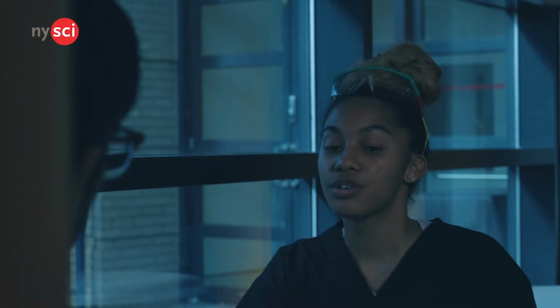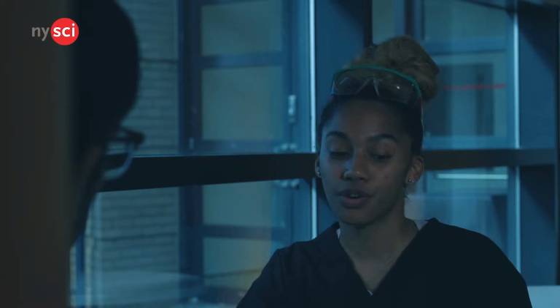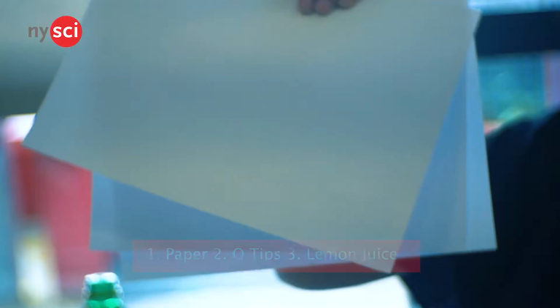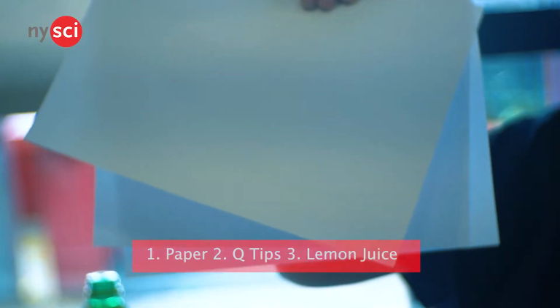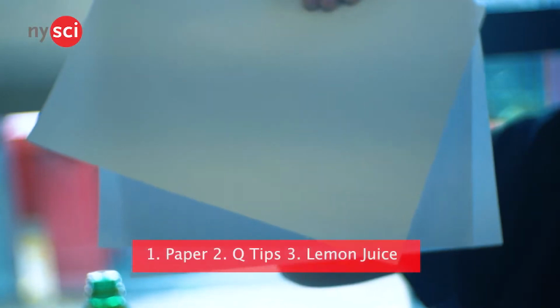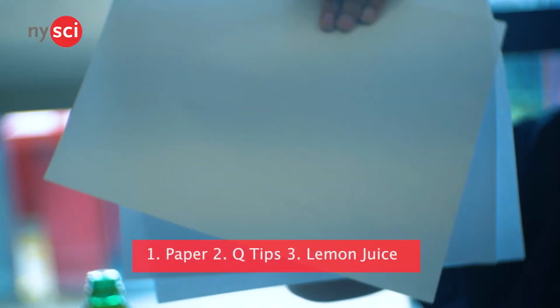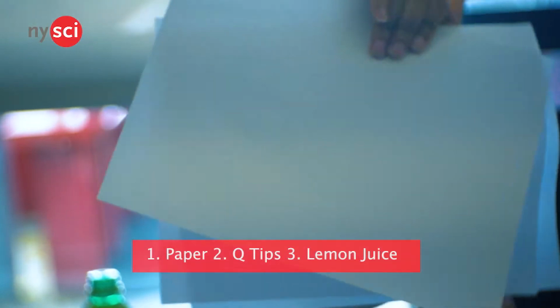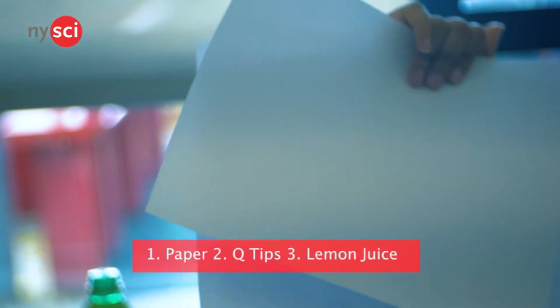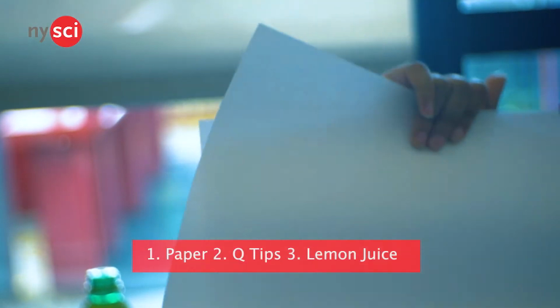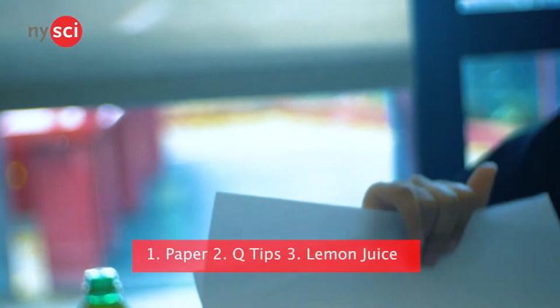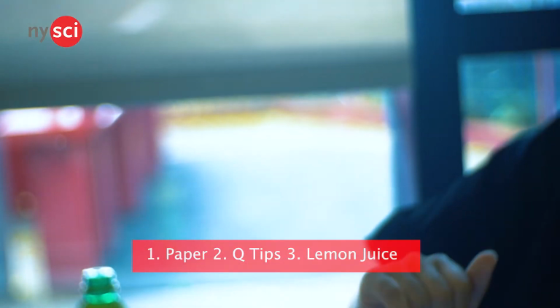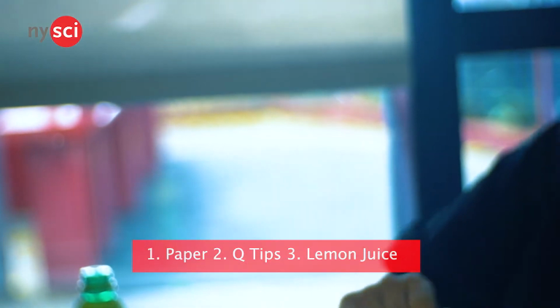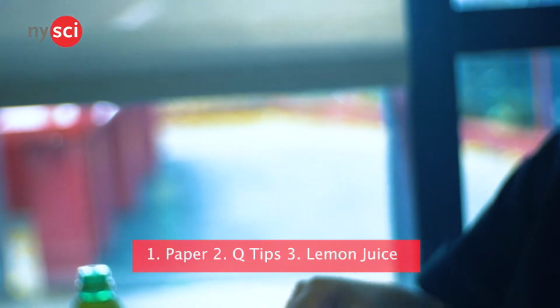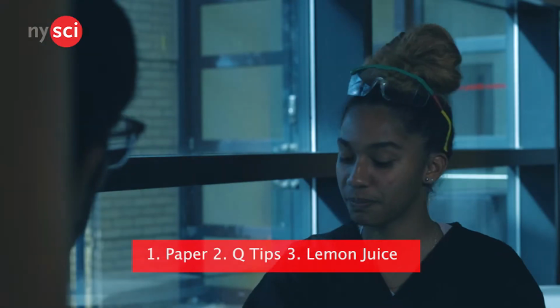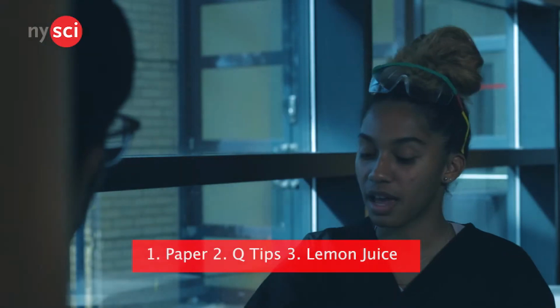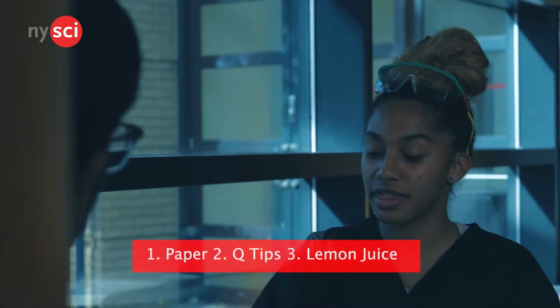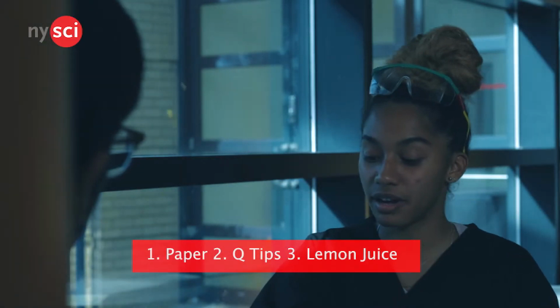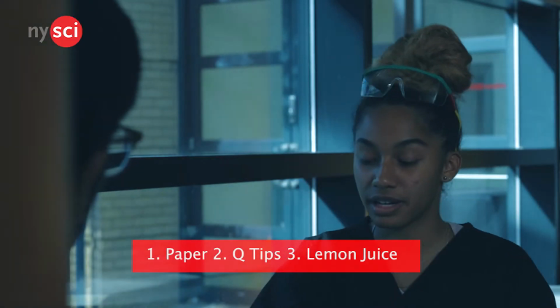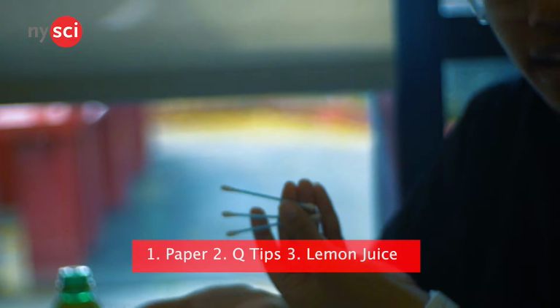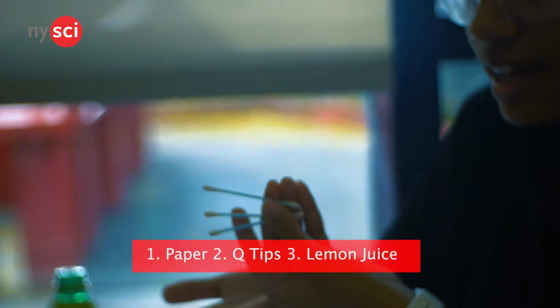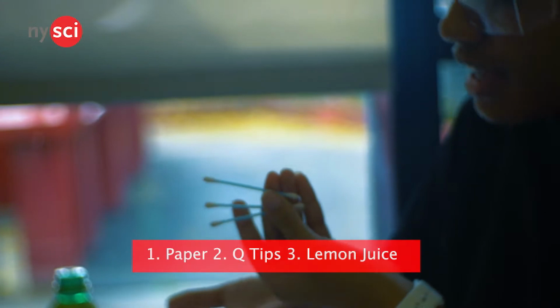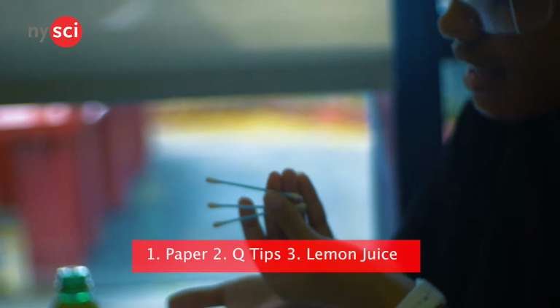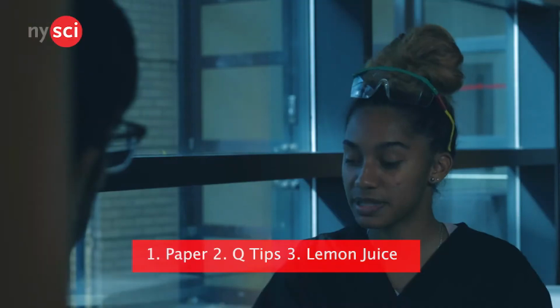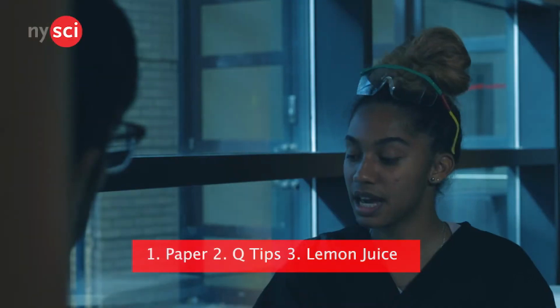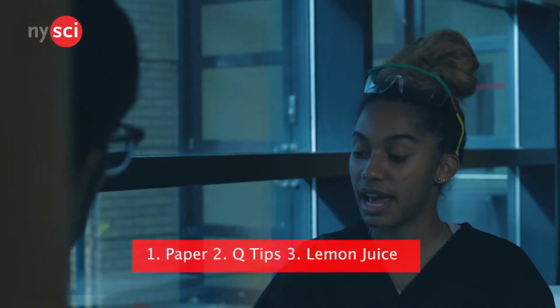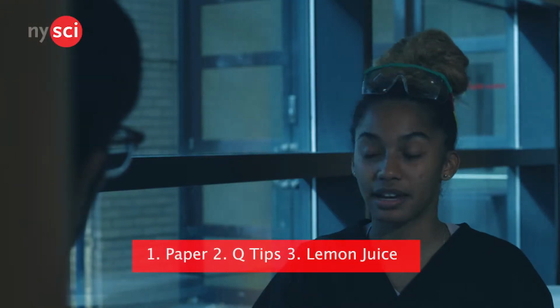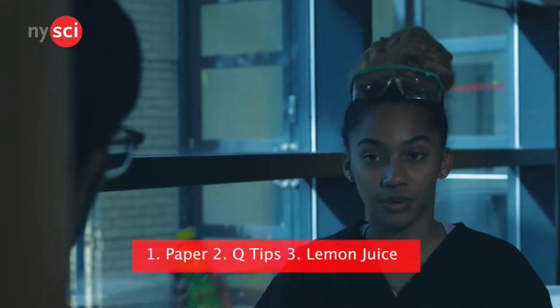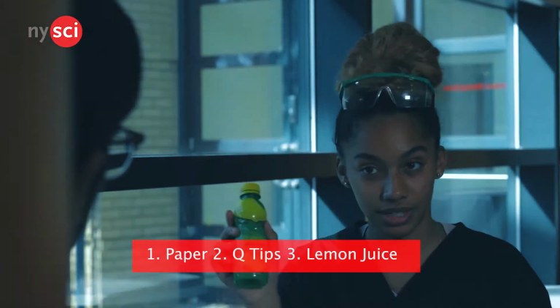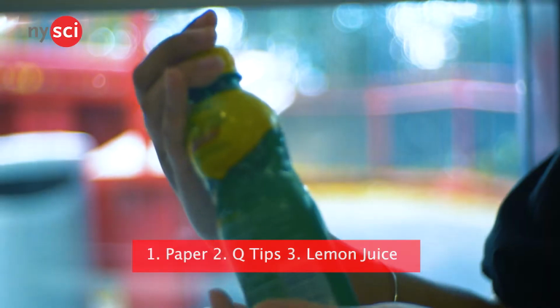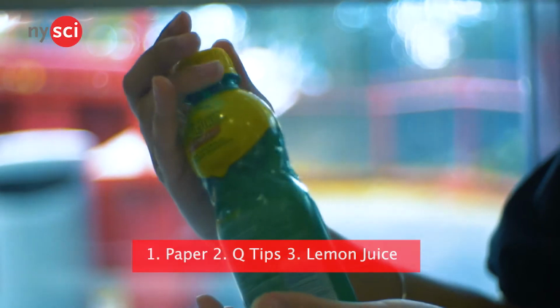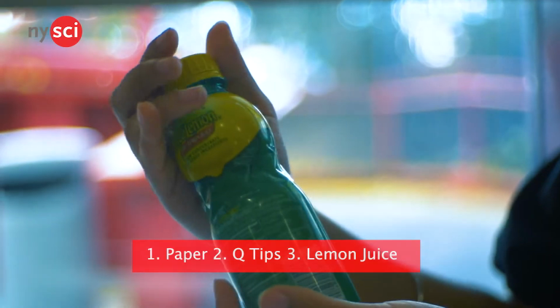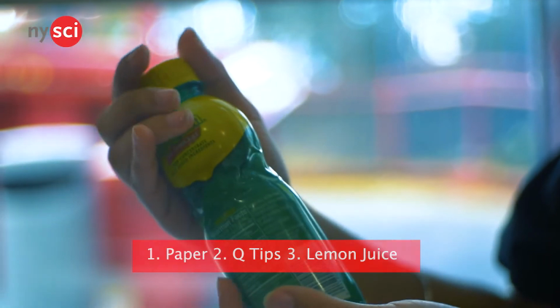So first, I'll need a couple of pieces of paper, then I'll need a few Q-tips, and of course, some lemon juice.